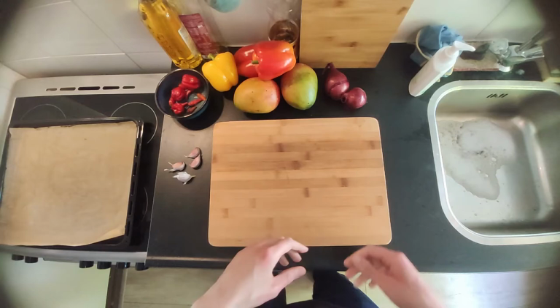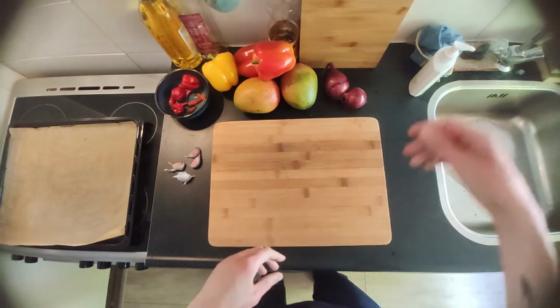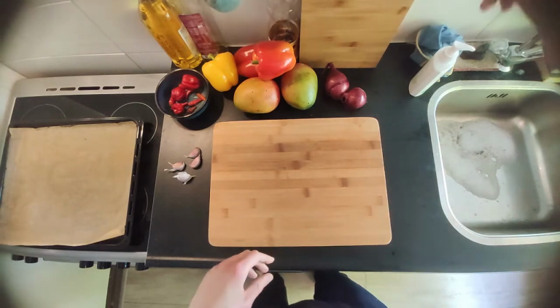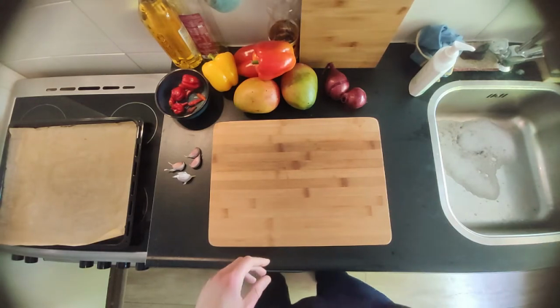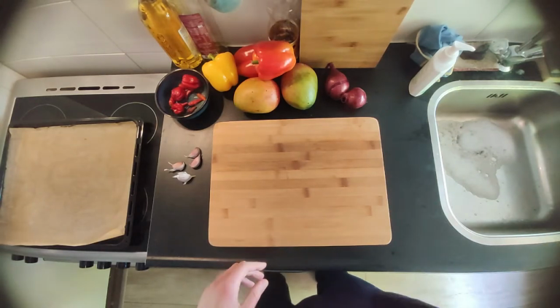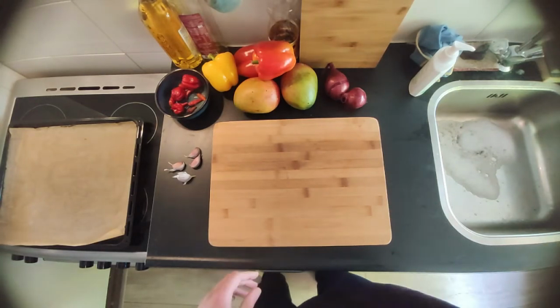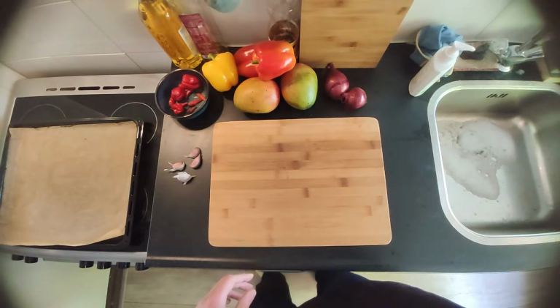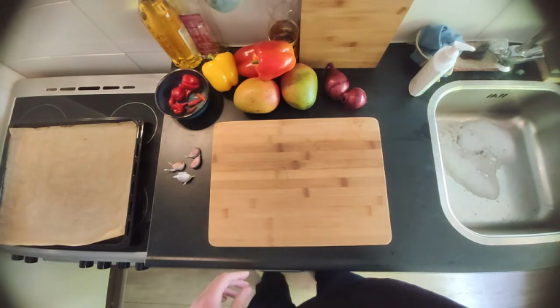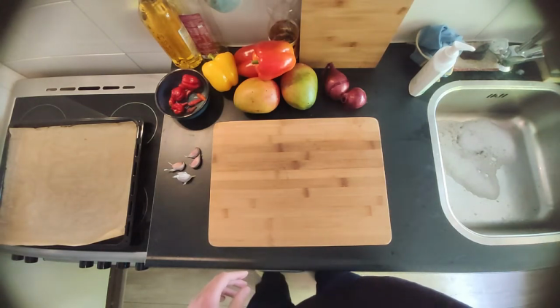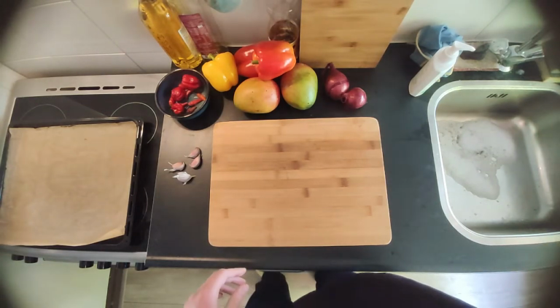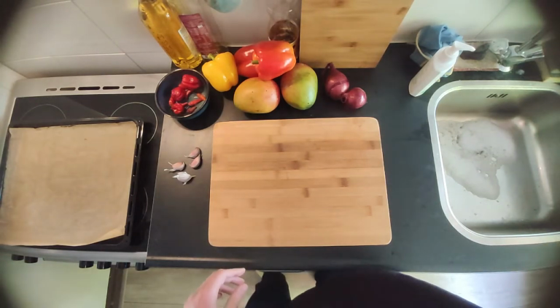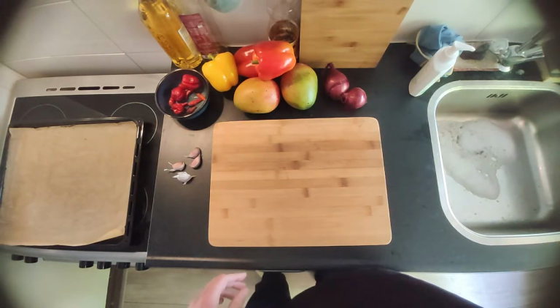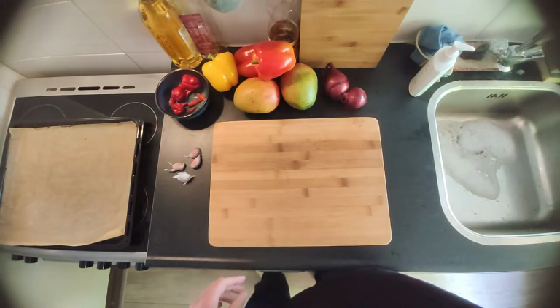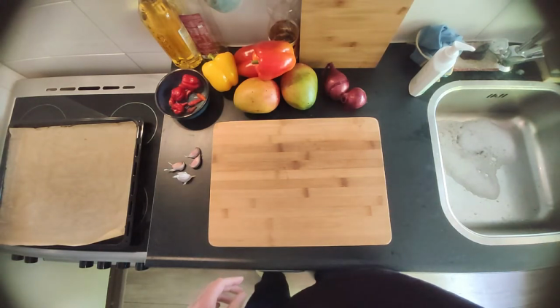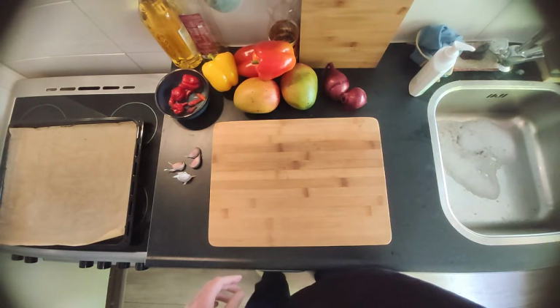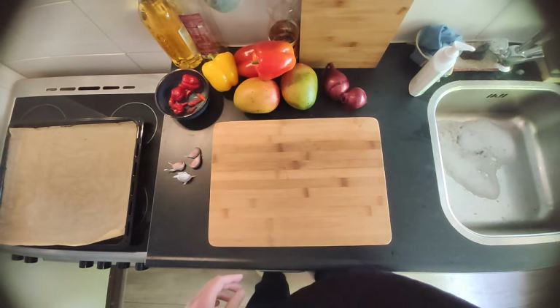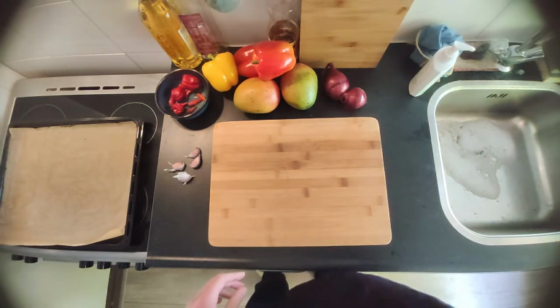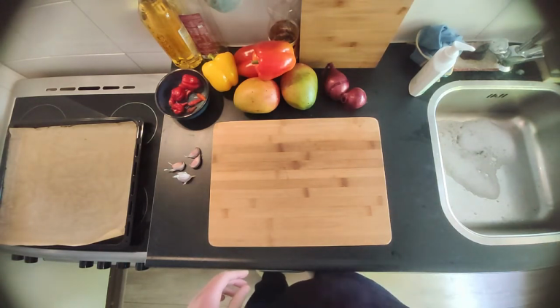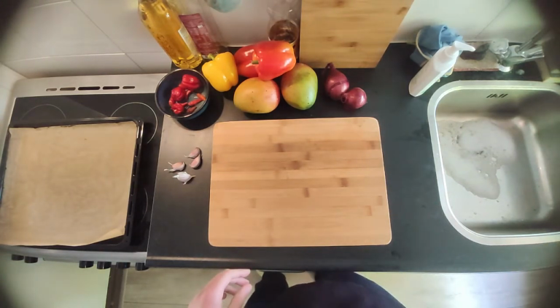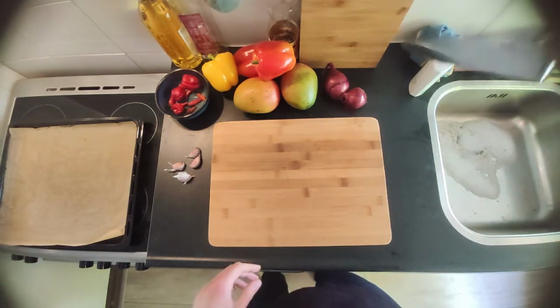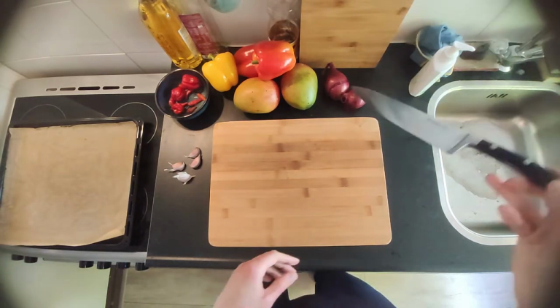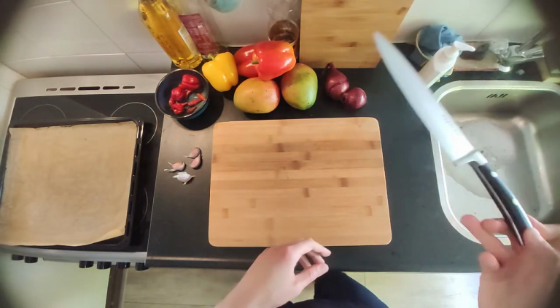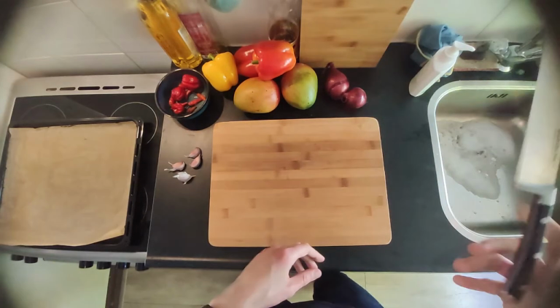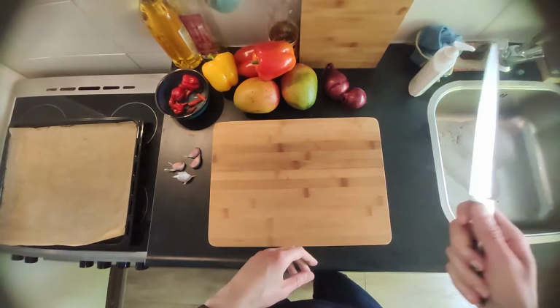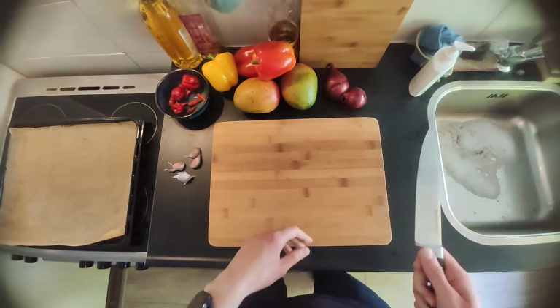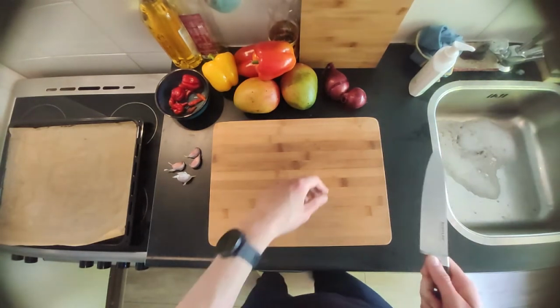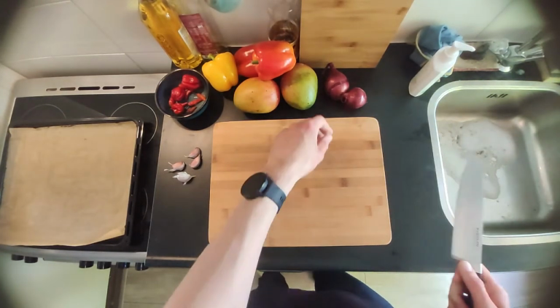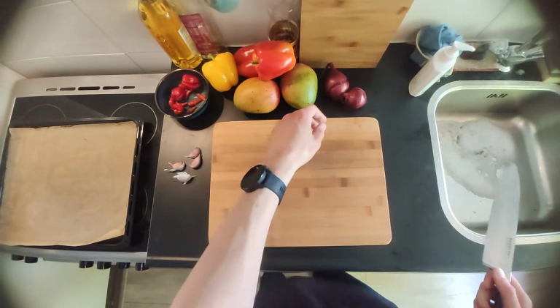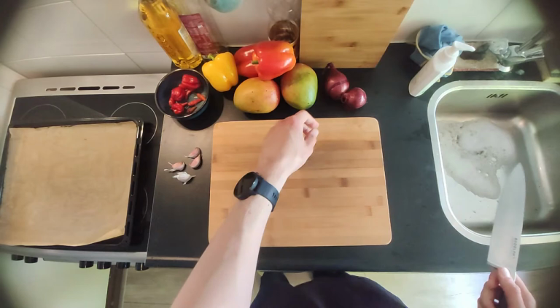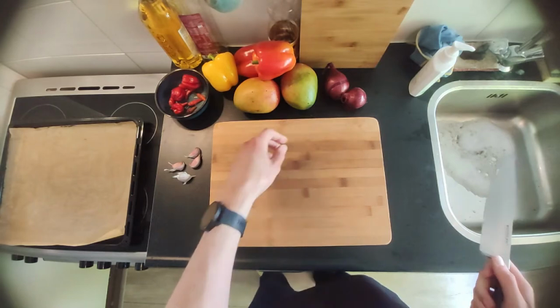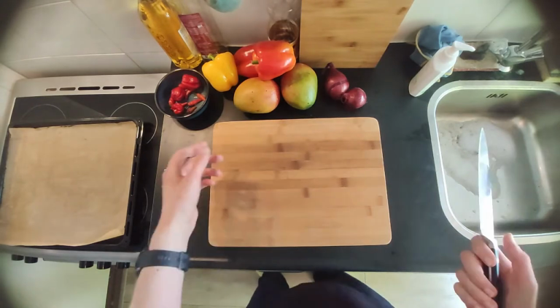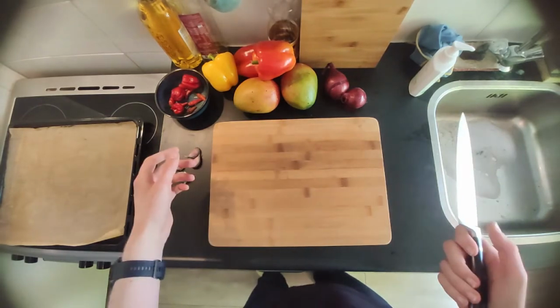Hello and welcome. Today we're gonna make a spicy mango sauce with Madame Jeannette.